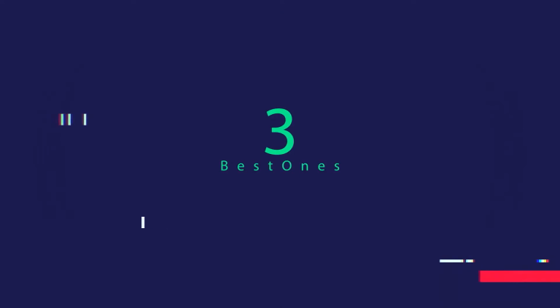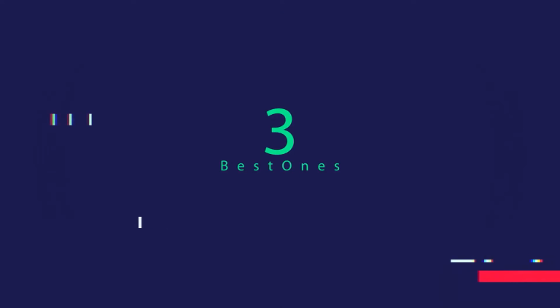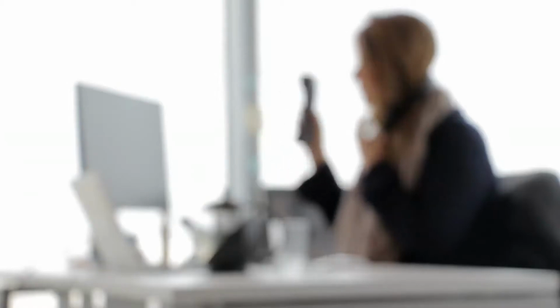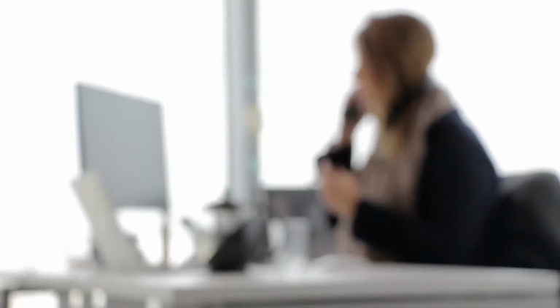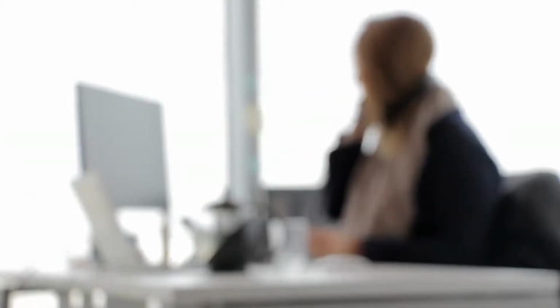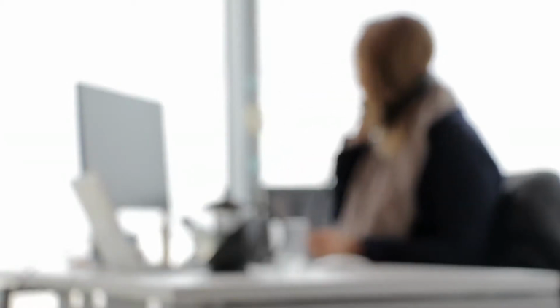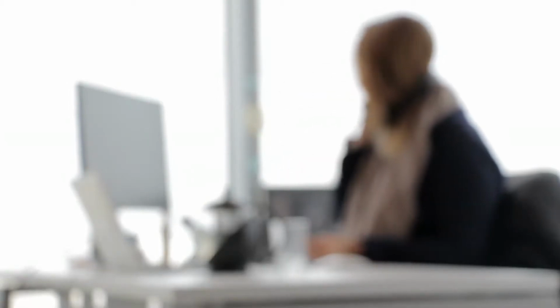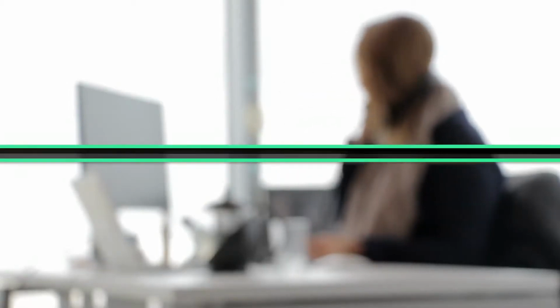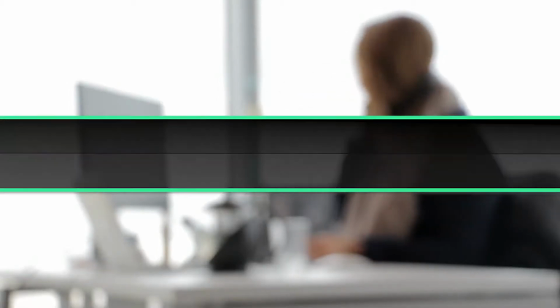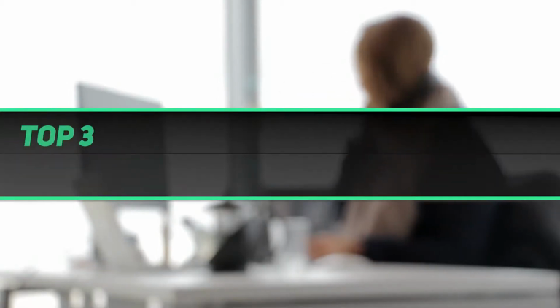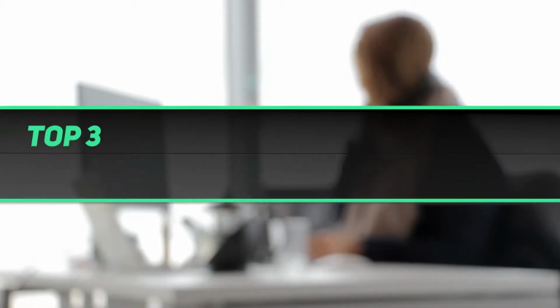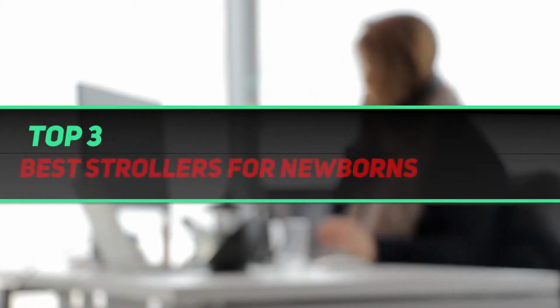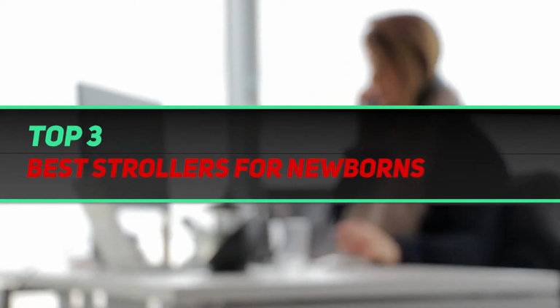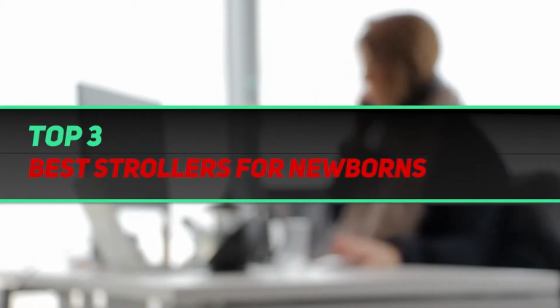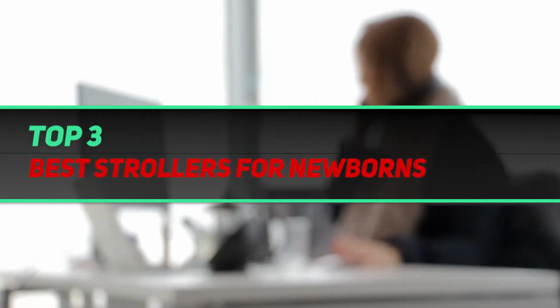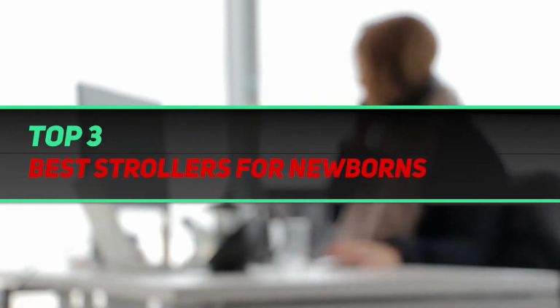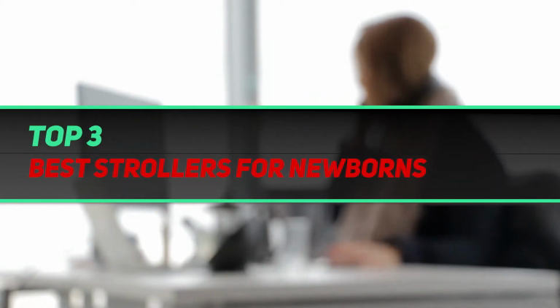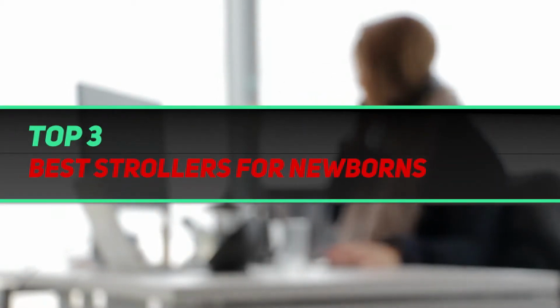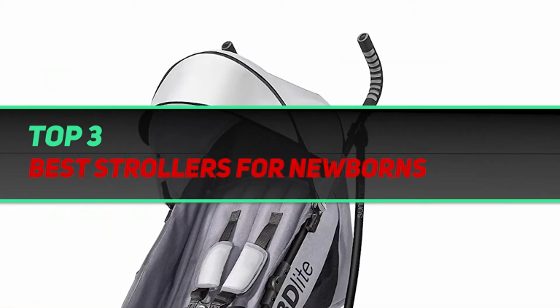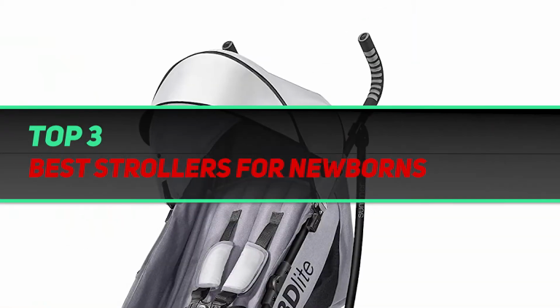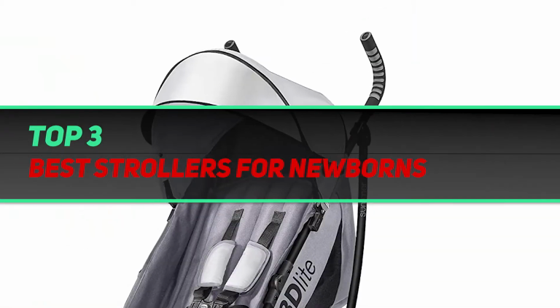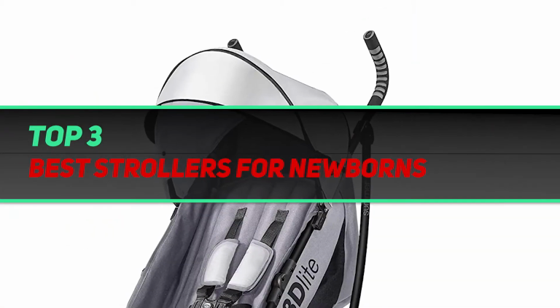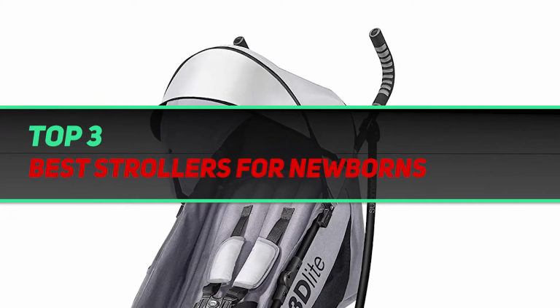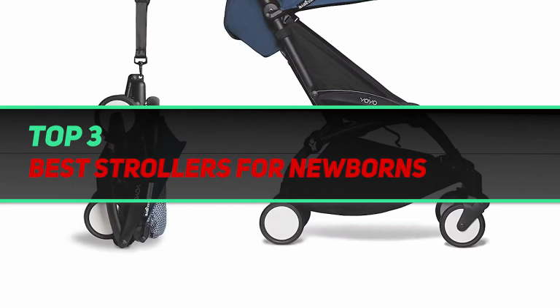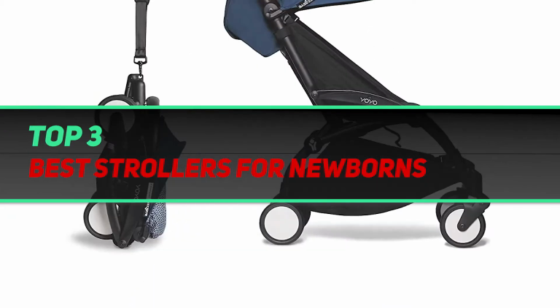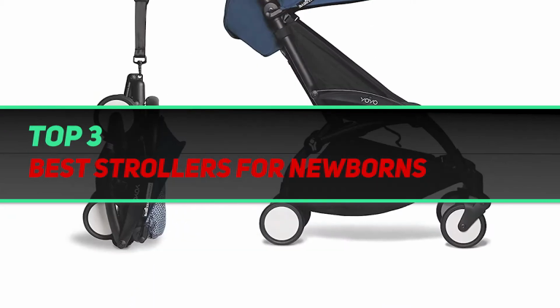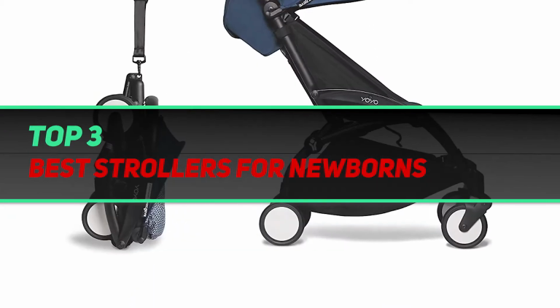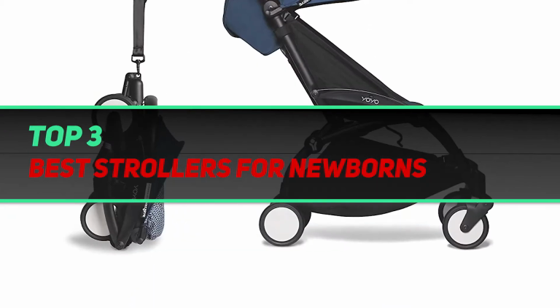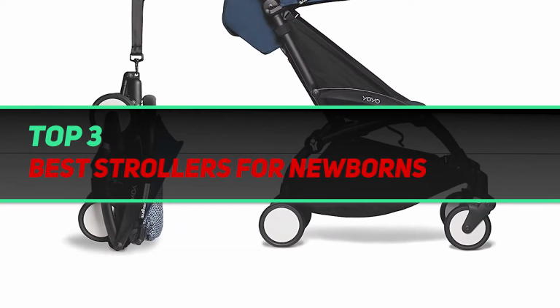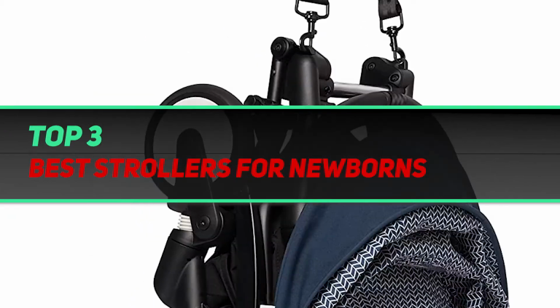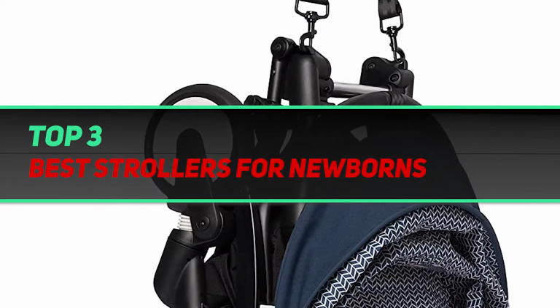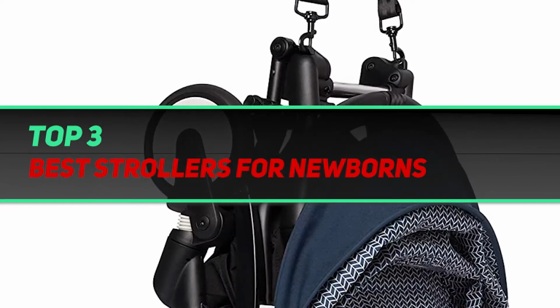Hi guys, welcome back to my channel. In today's video we're going to check out the top 3 best strollers for newborns.